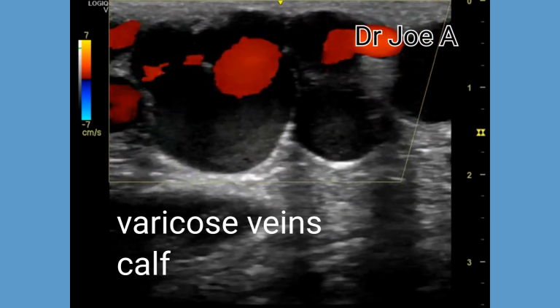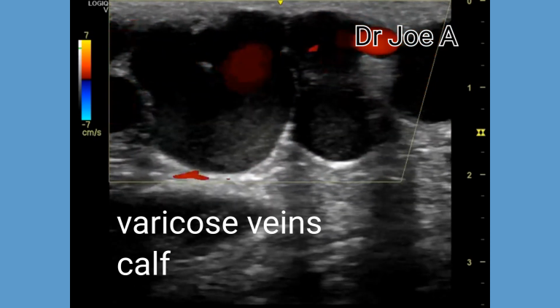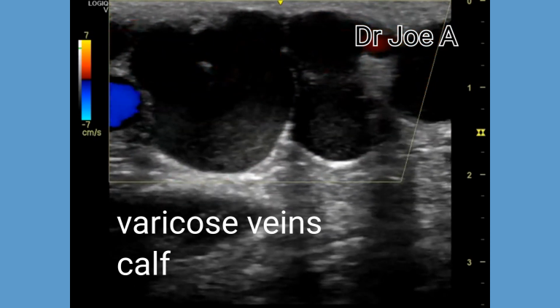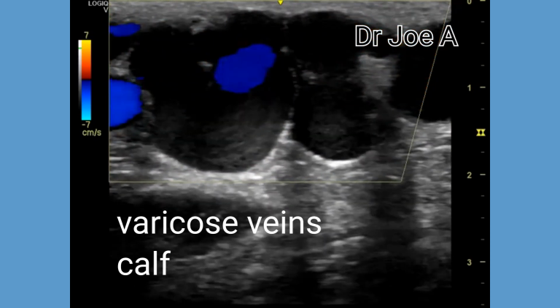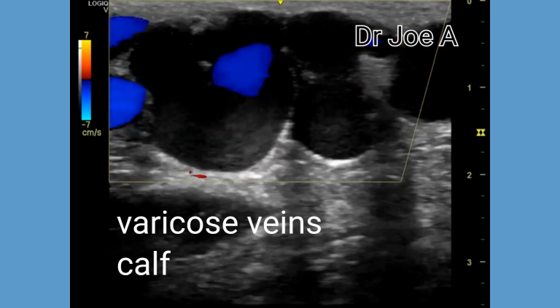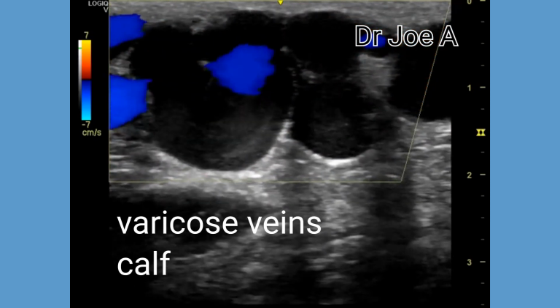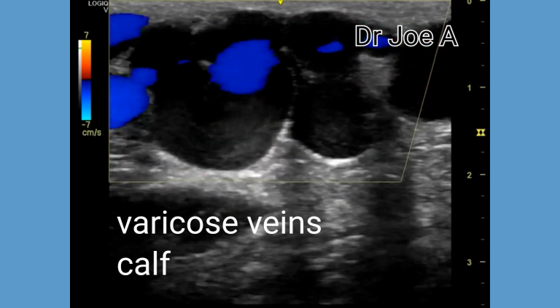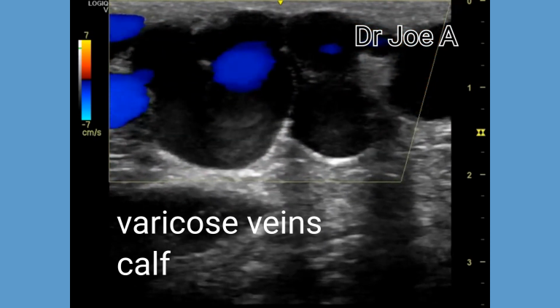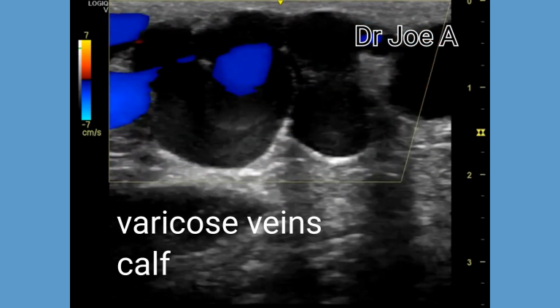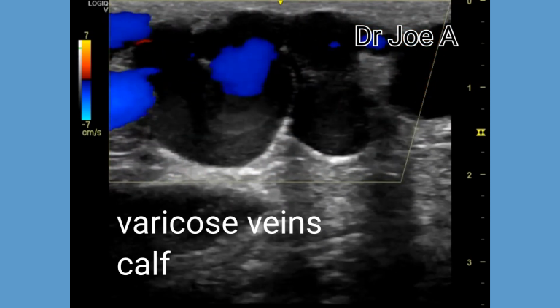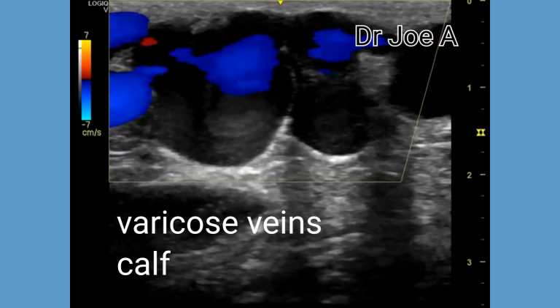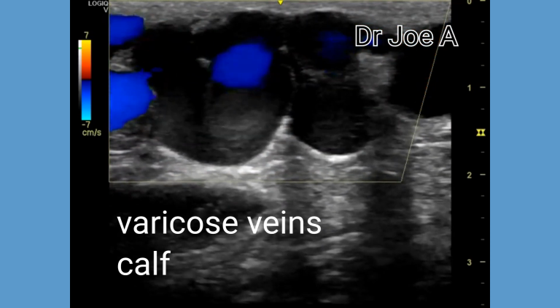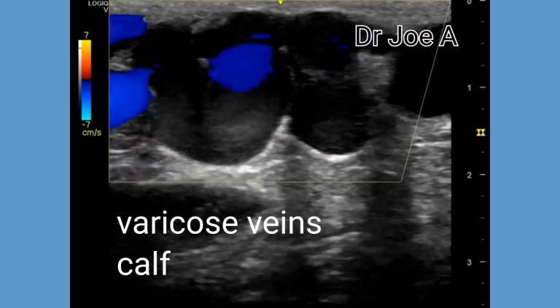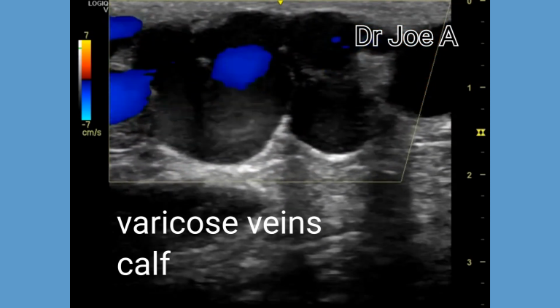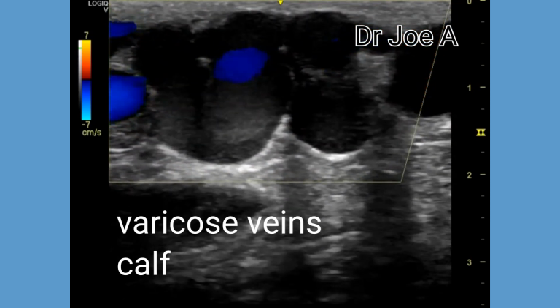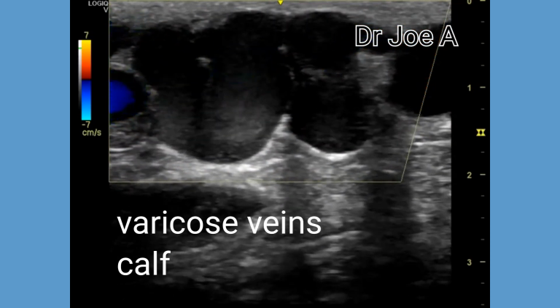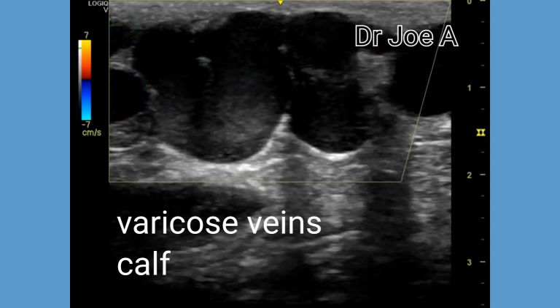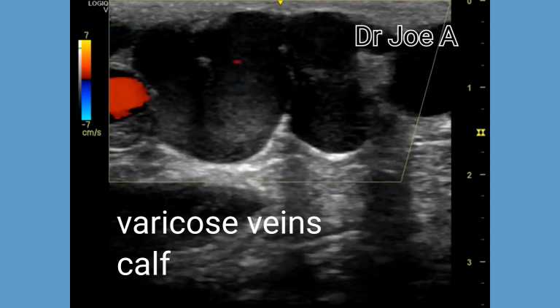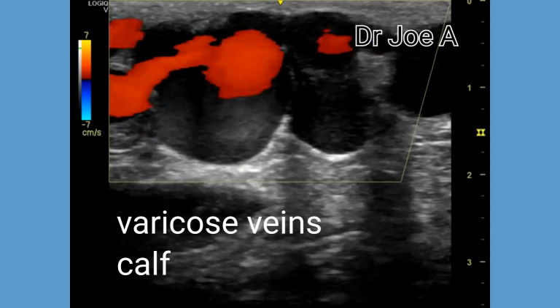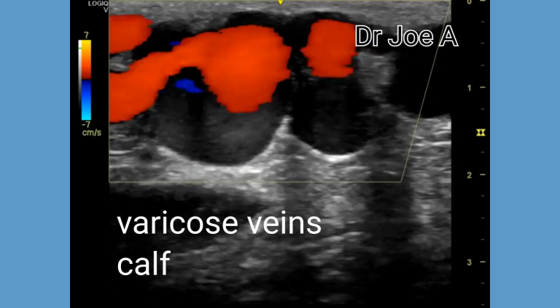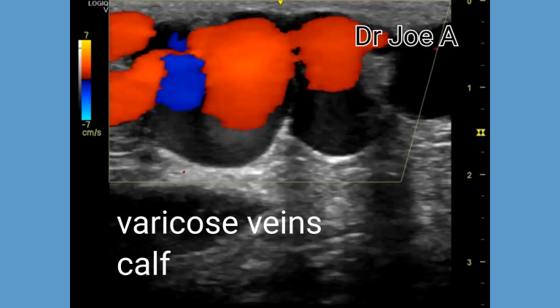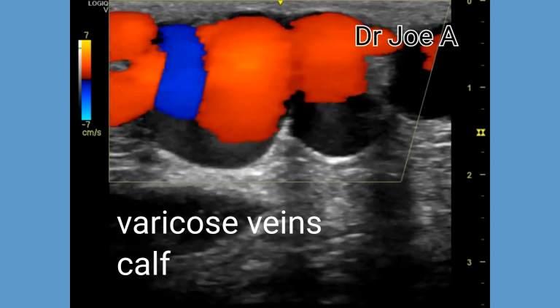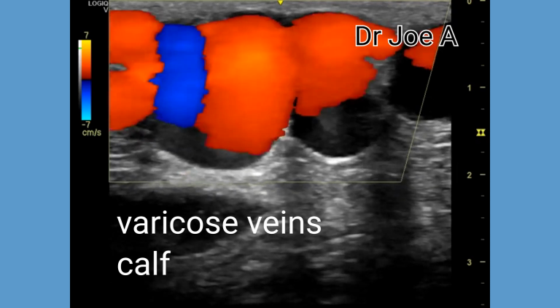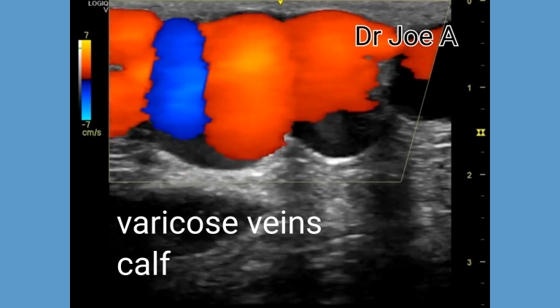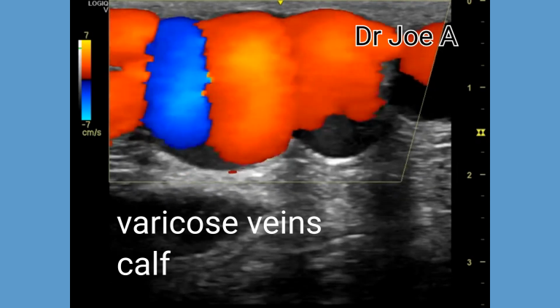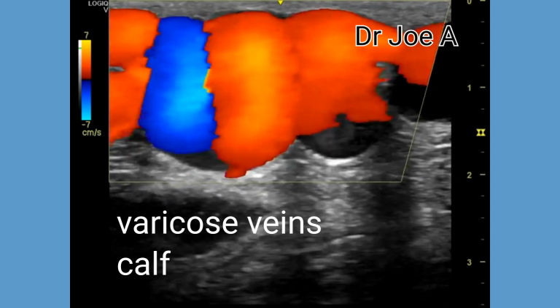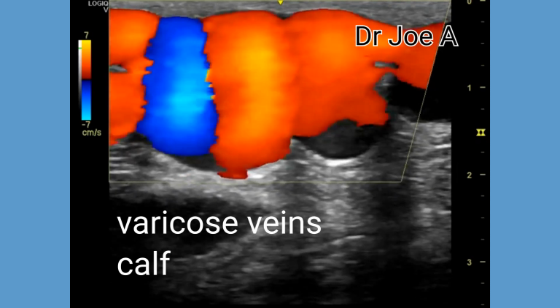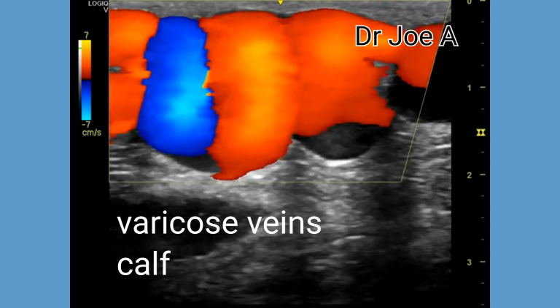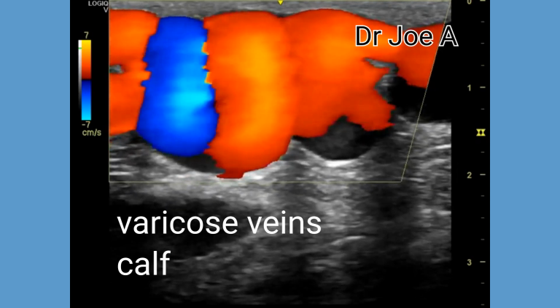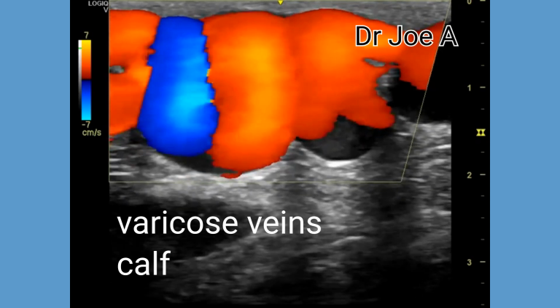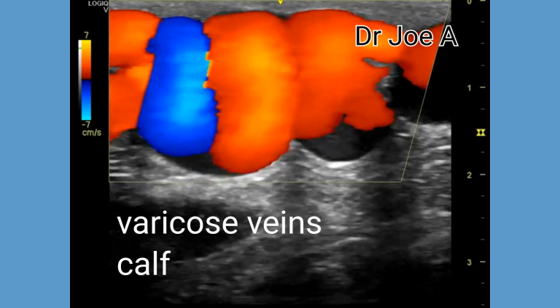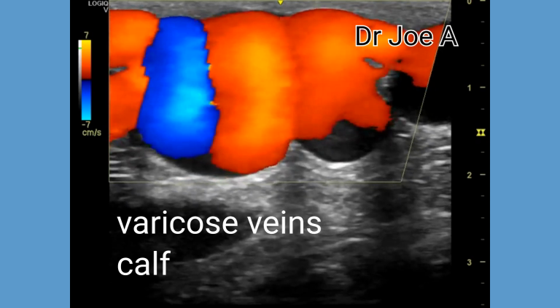Complications such as deep vein thrombosis or venous ulcers may occur in some cases.